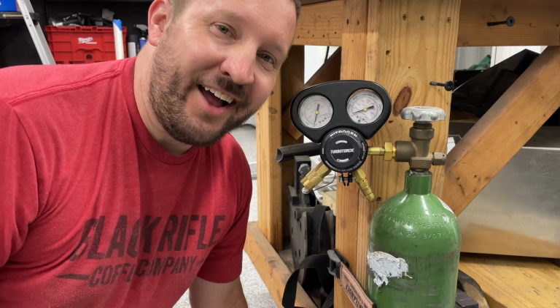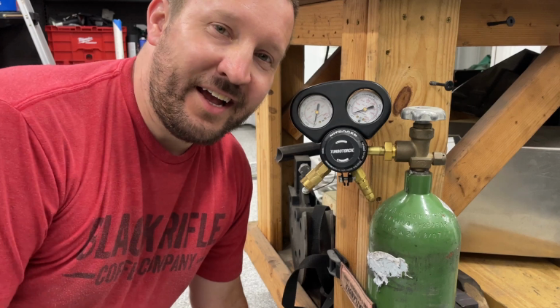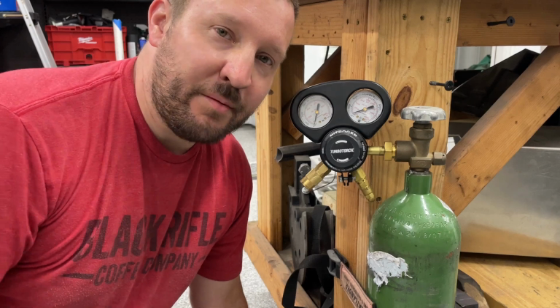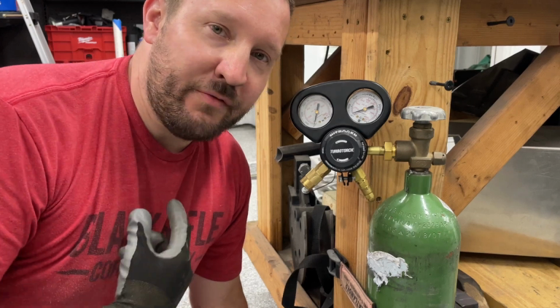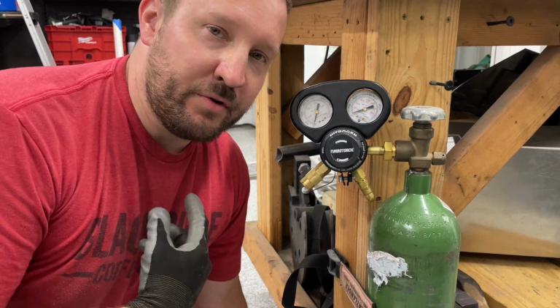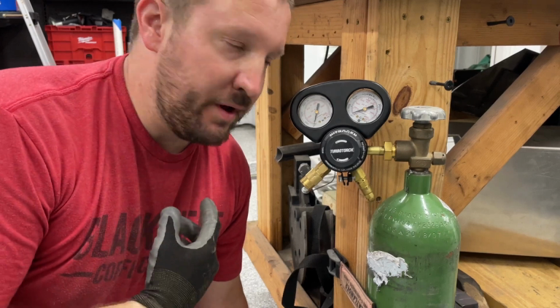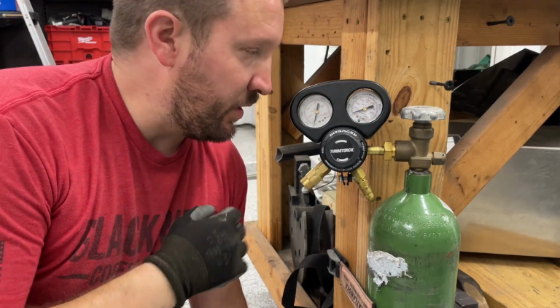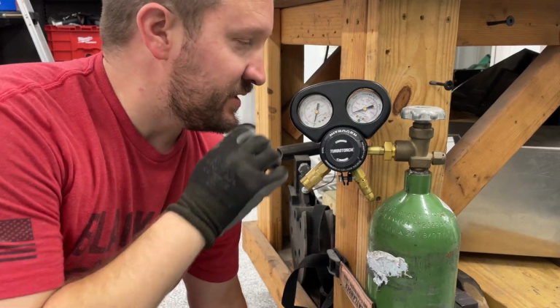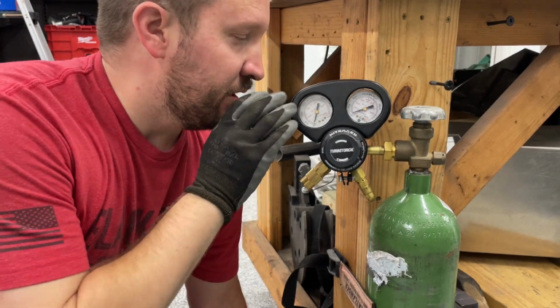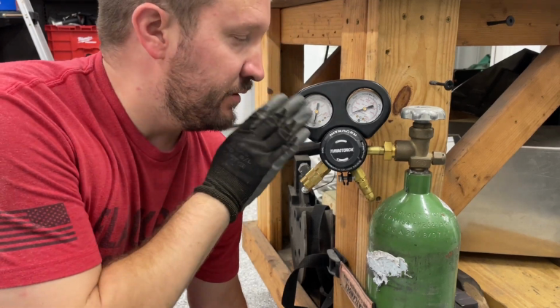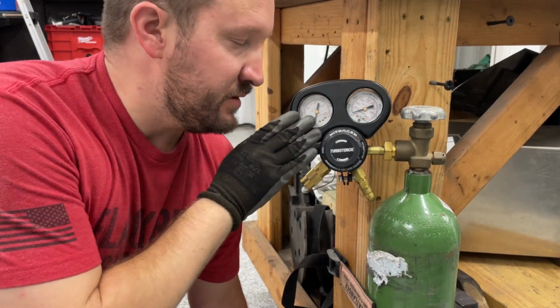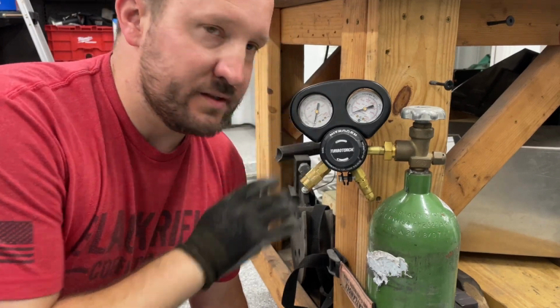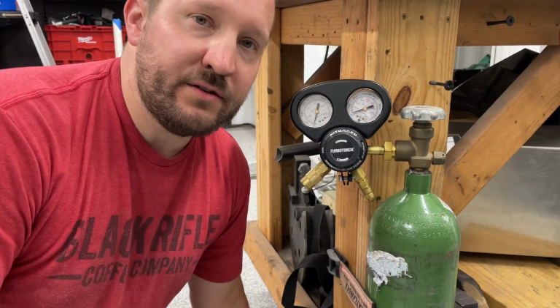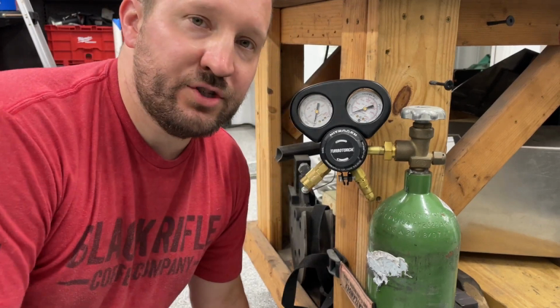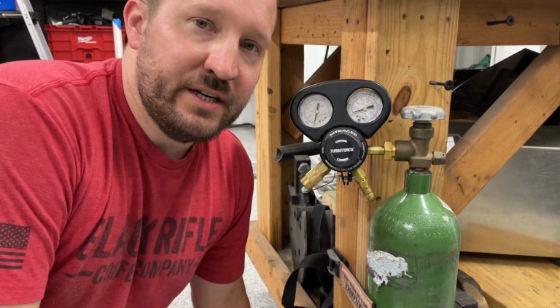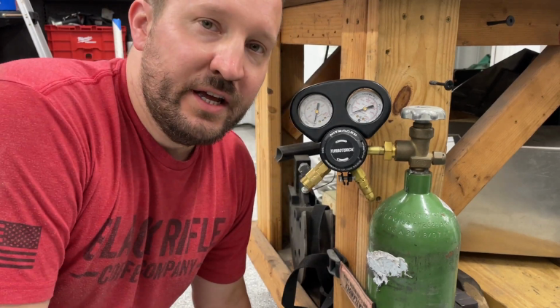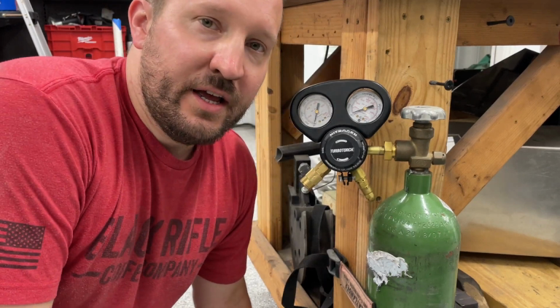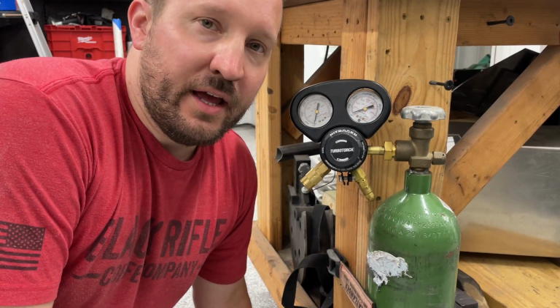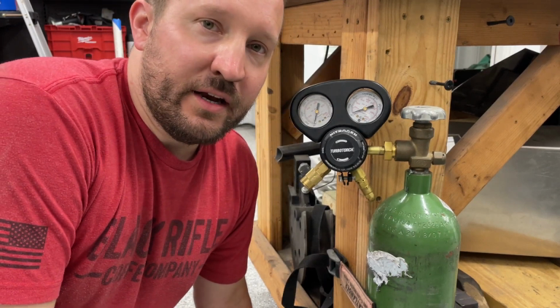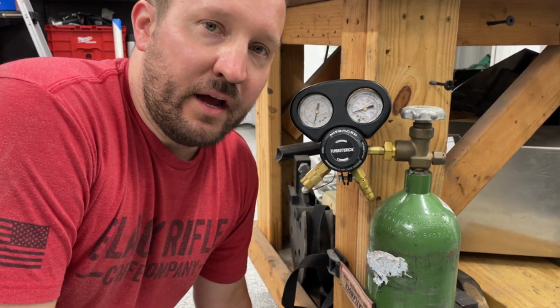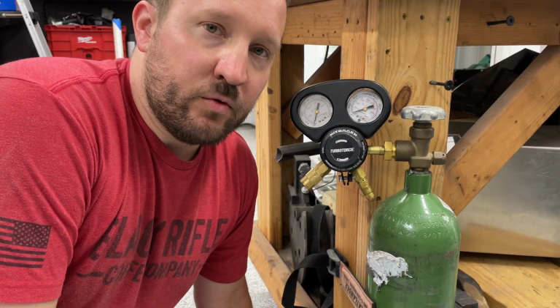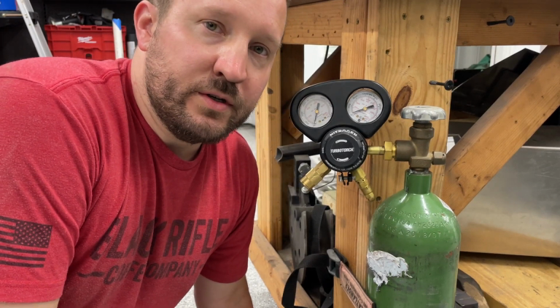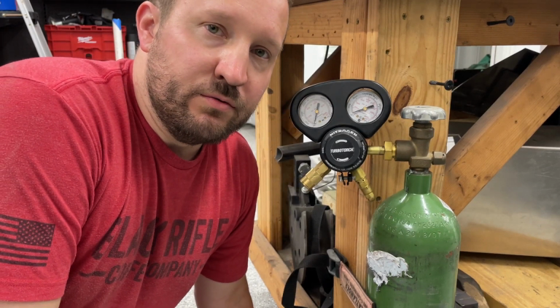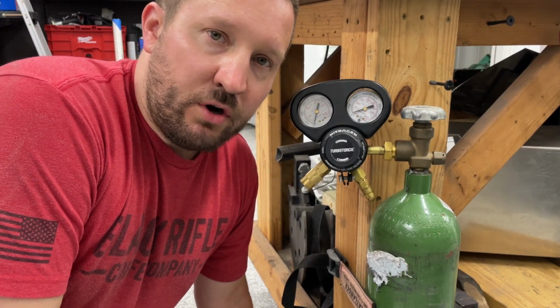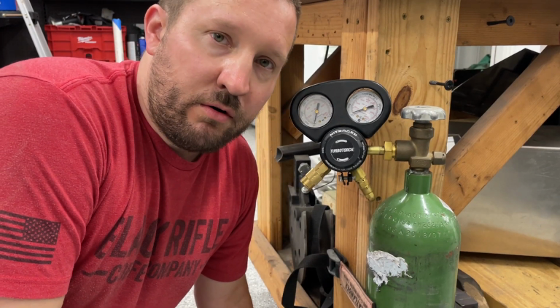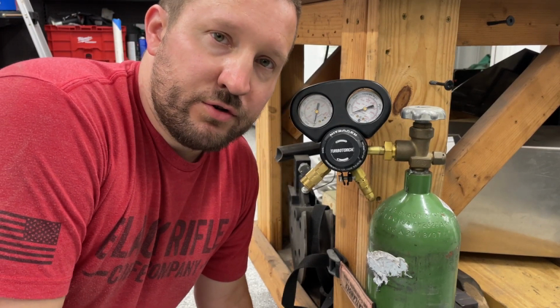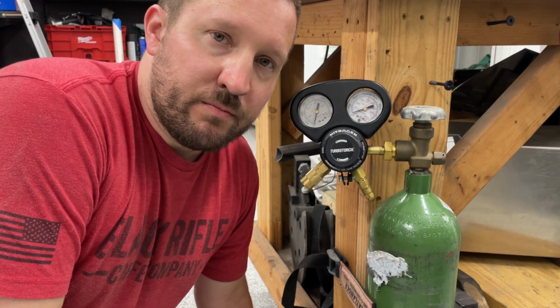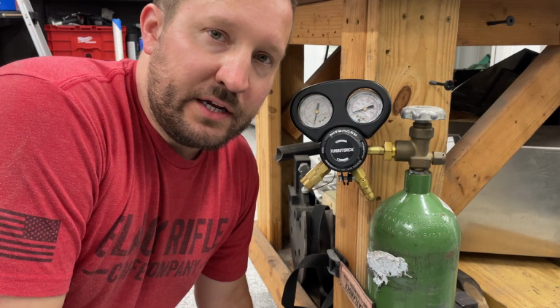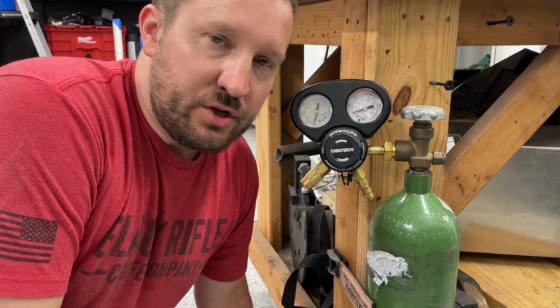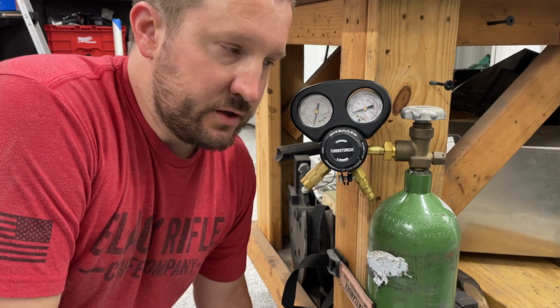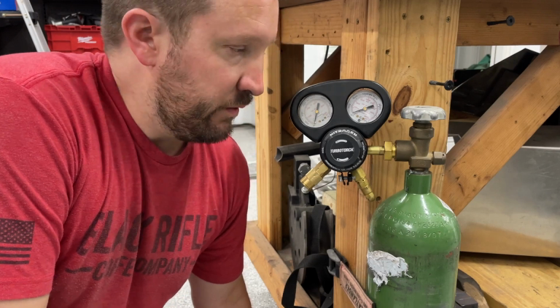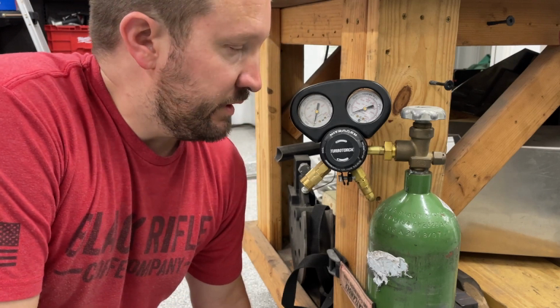Hi guys, I'm Nate from Good Mayhem Racing. This is nitrogen and I'm going to charge my shocks with it.